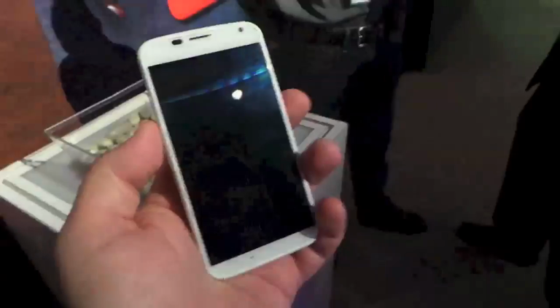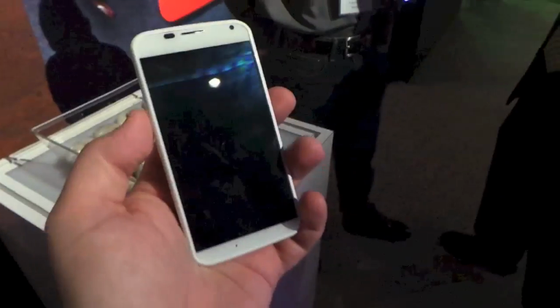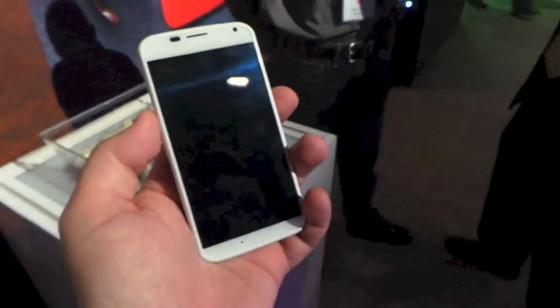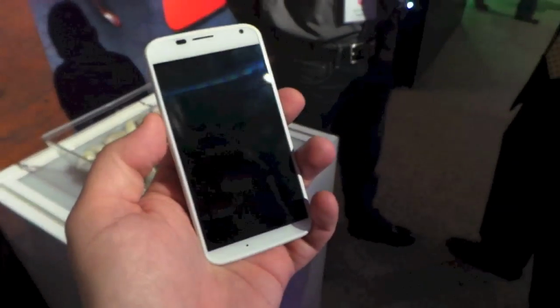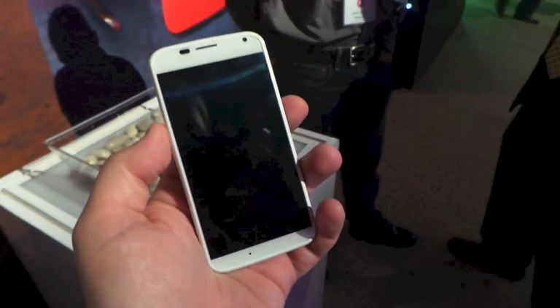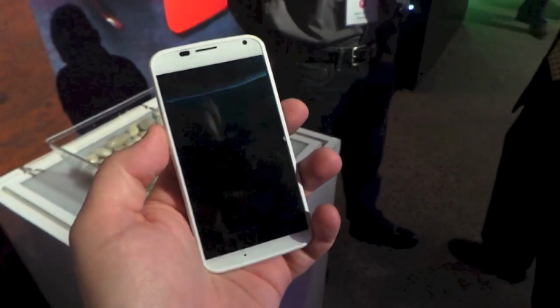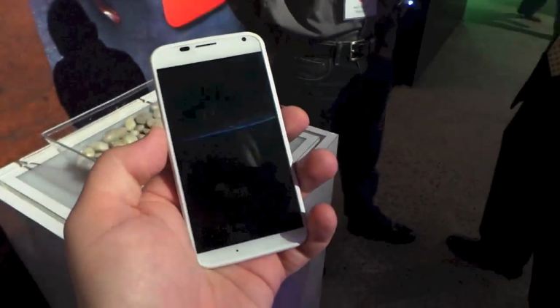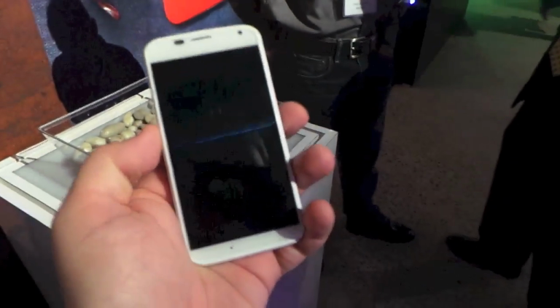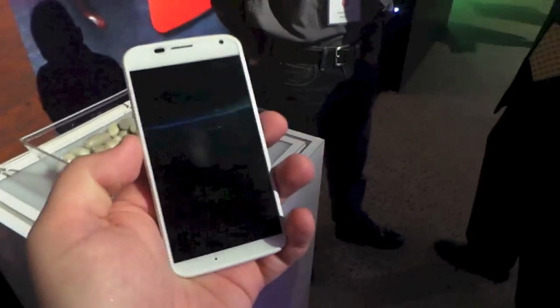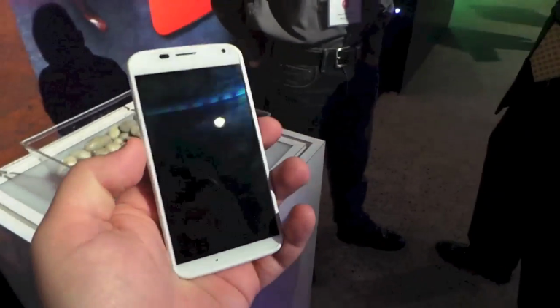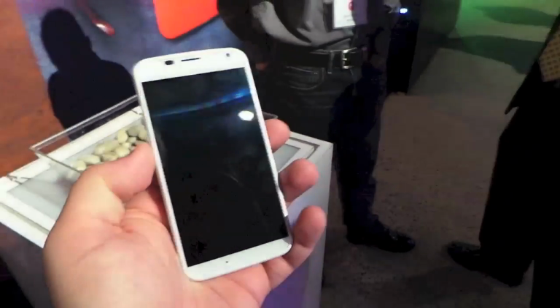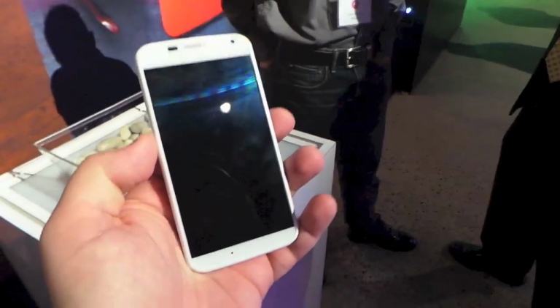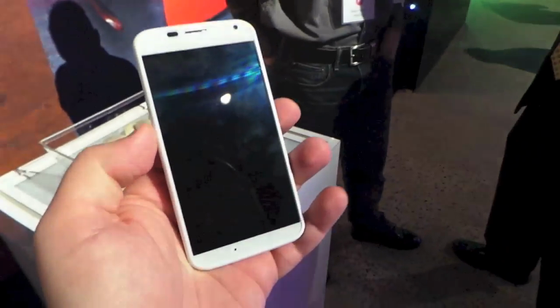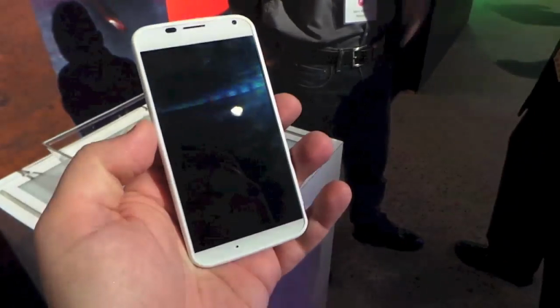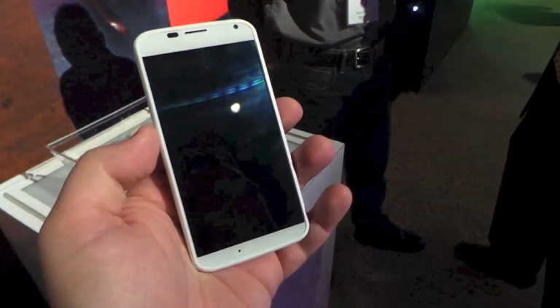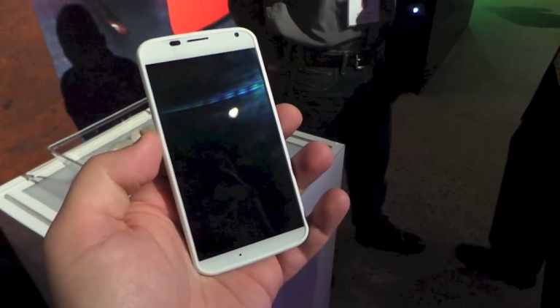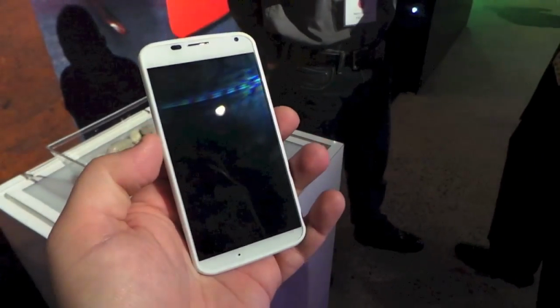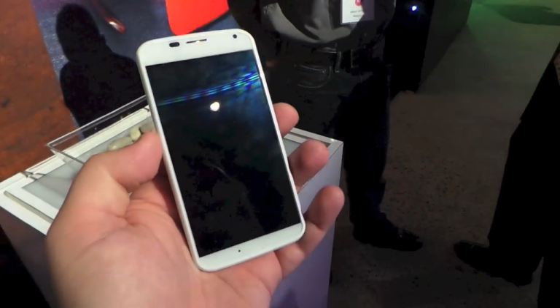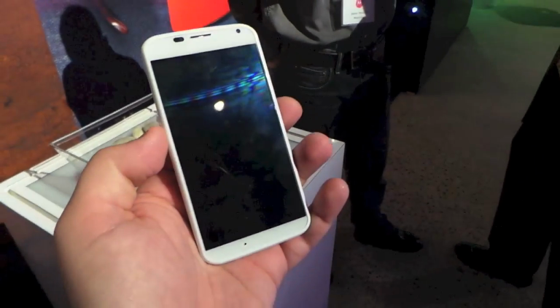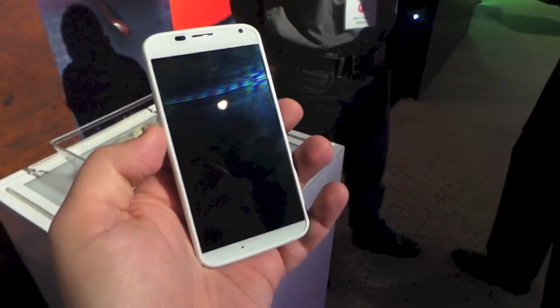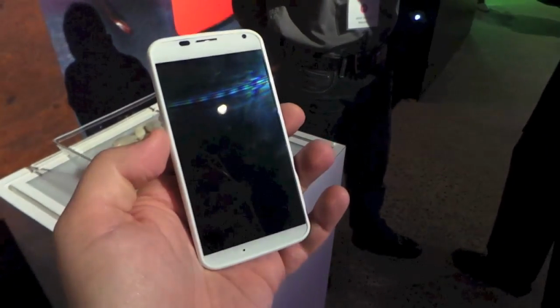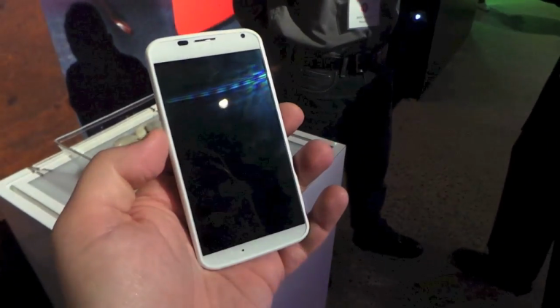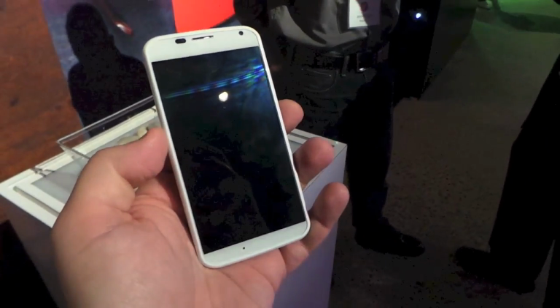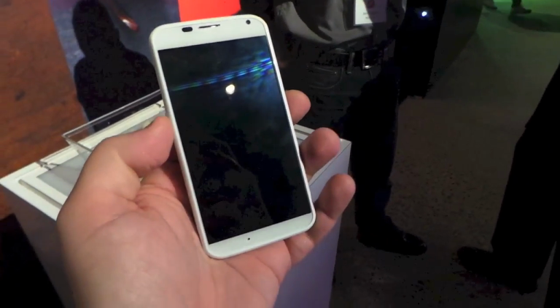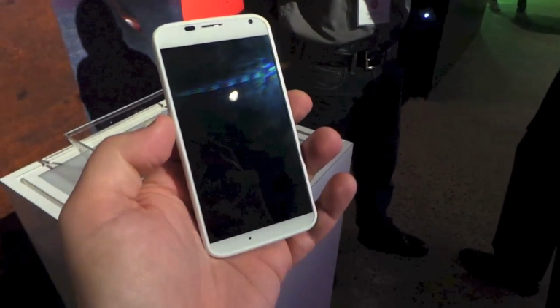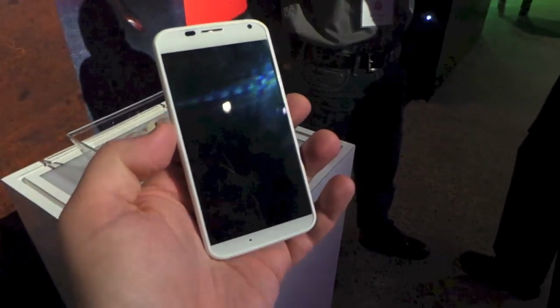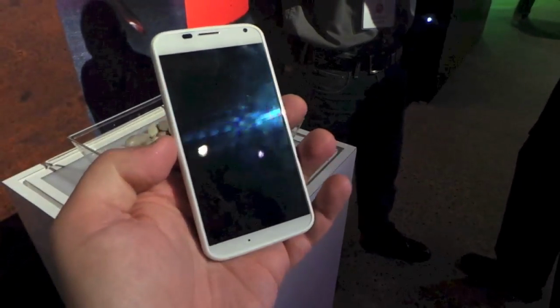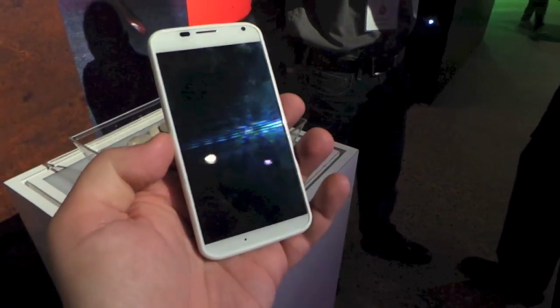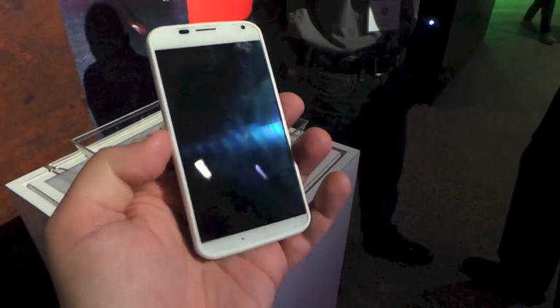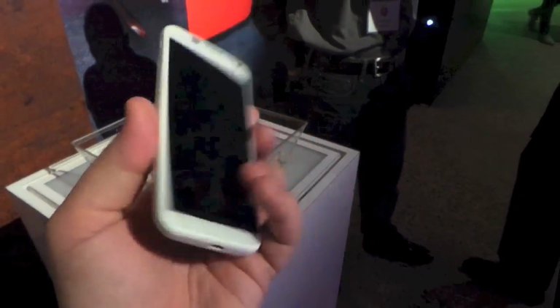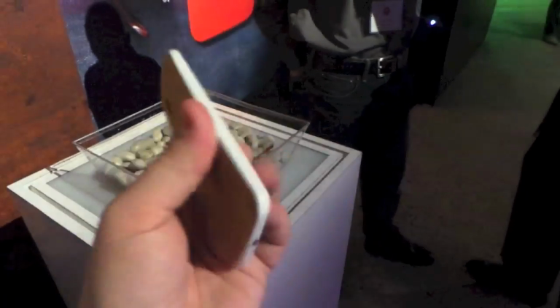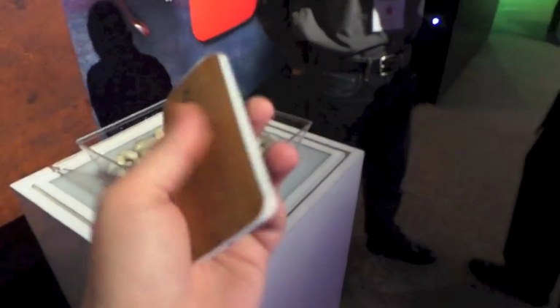Hey guys, it's Todd Hazleton with TechnoBuffalo. I already showed you a walkthrough of the phone — I just wanted to show you this one.